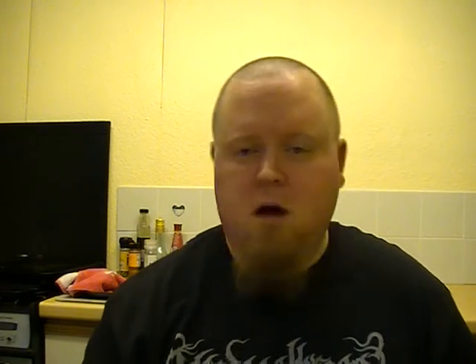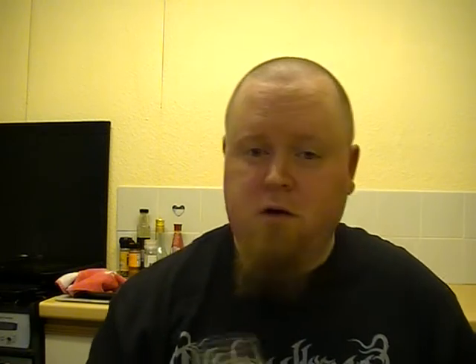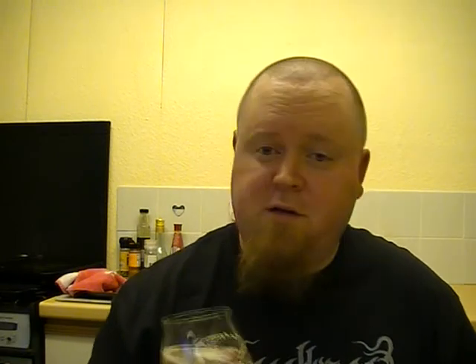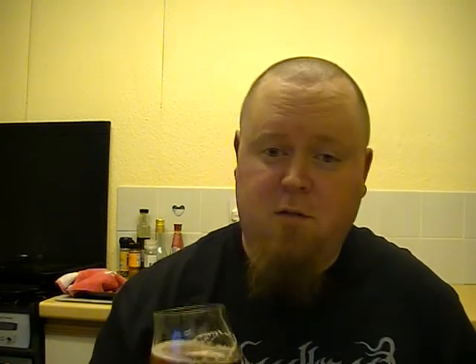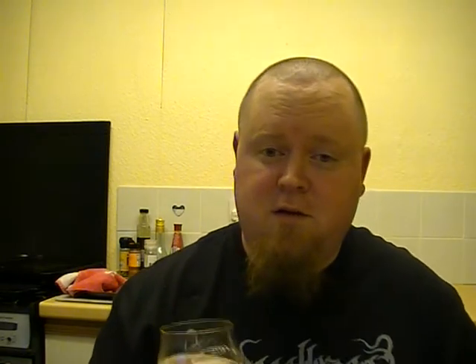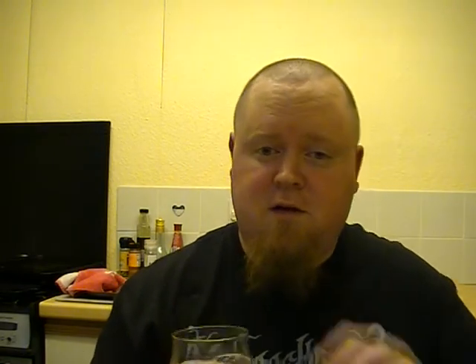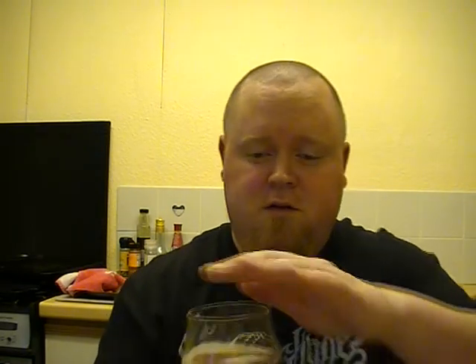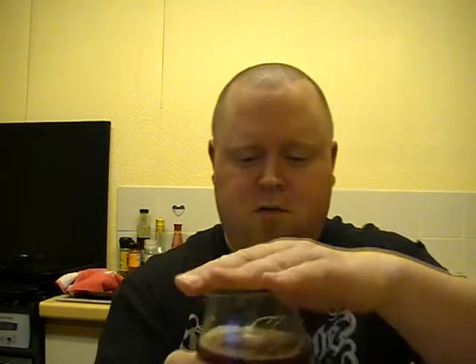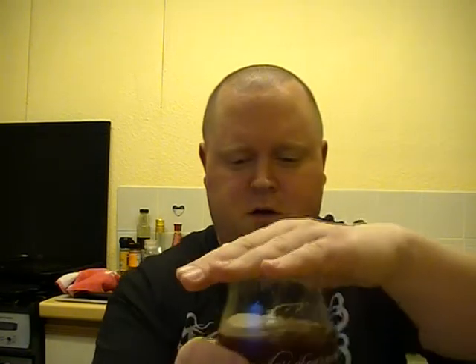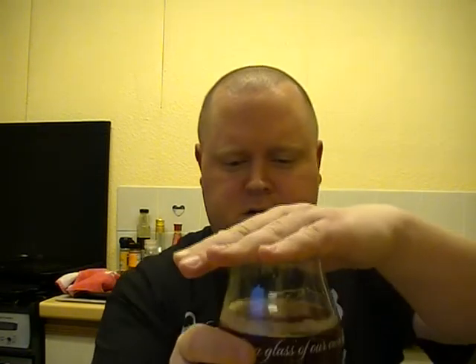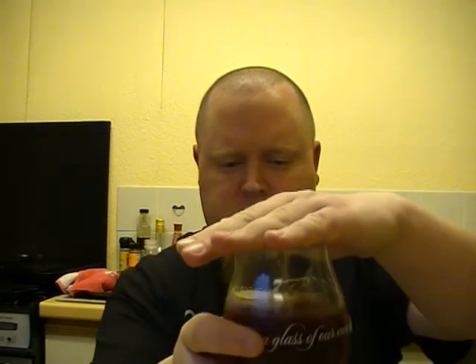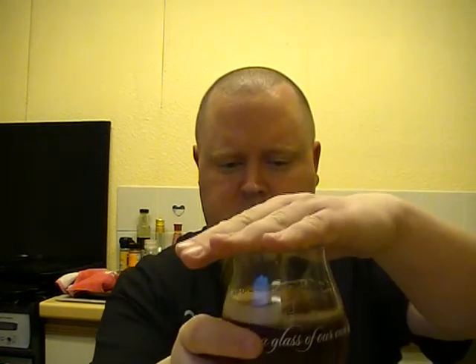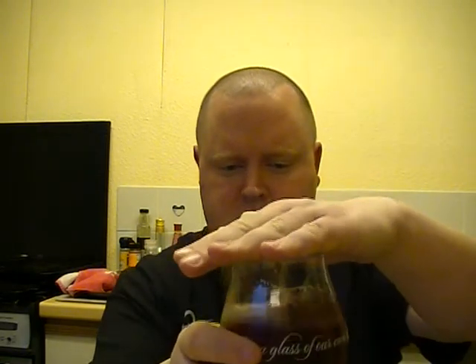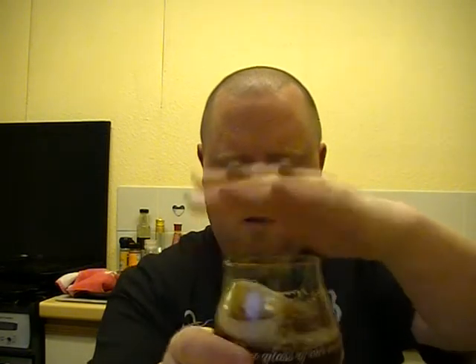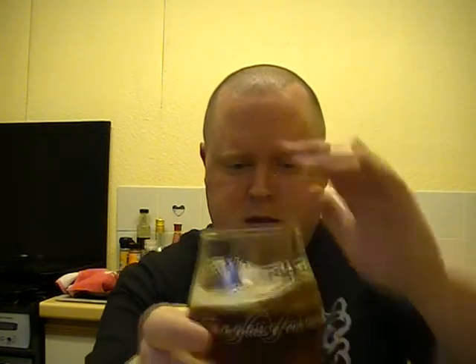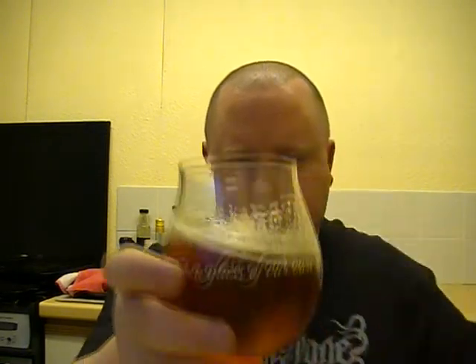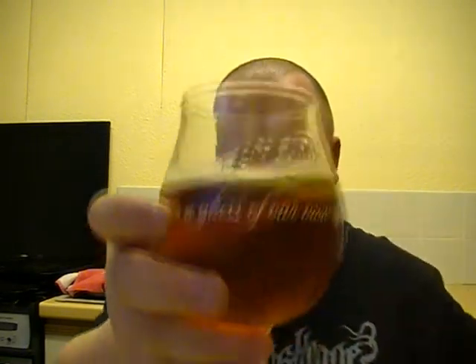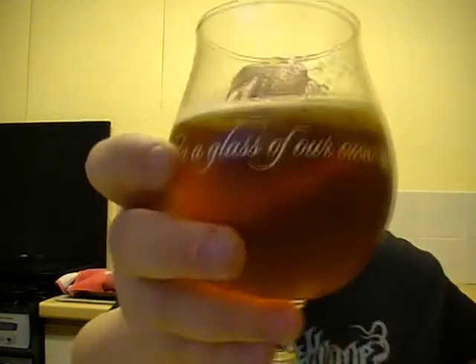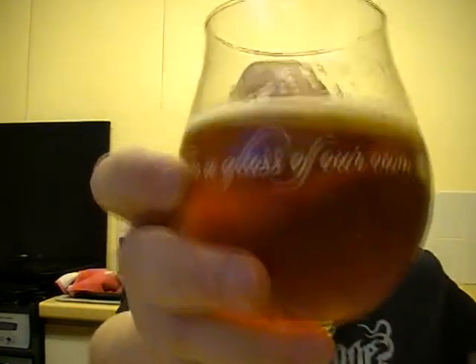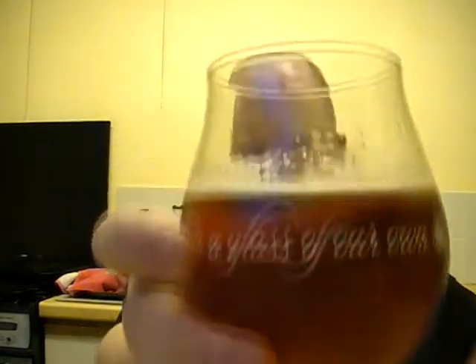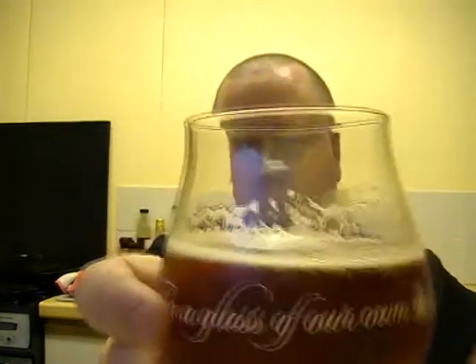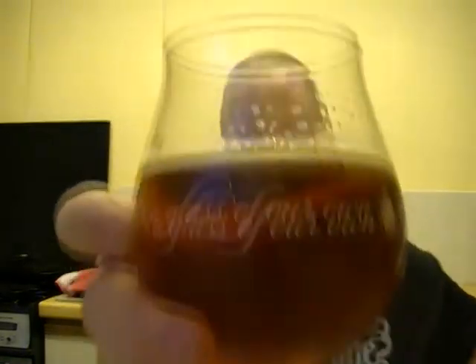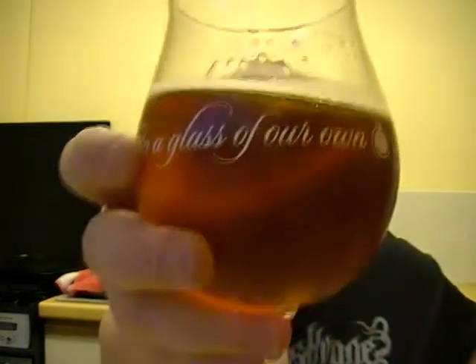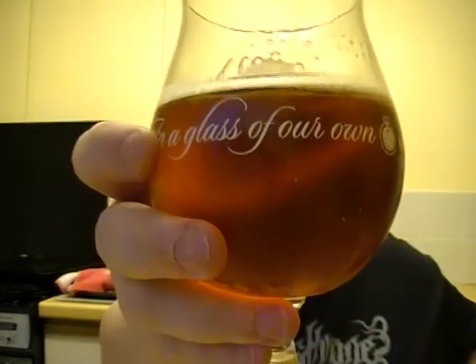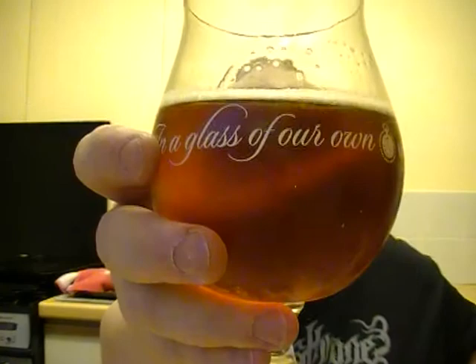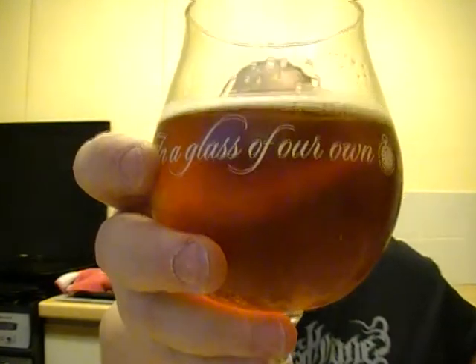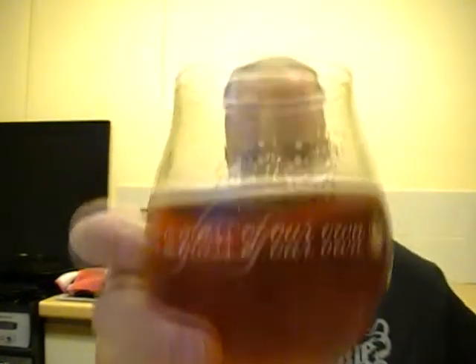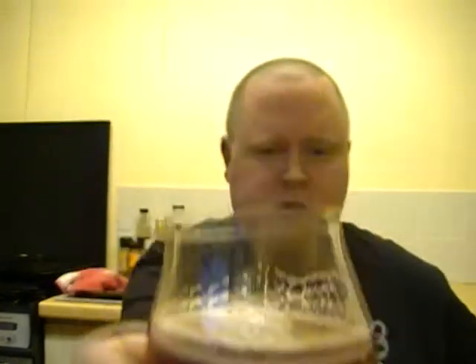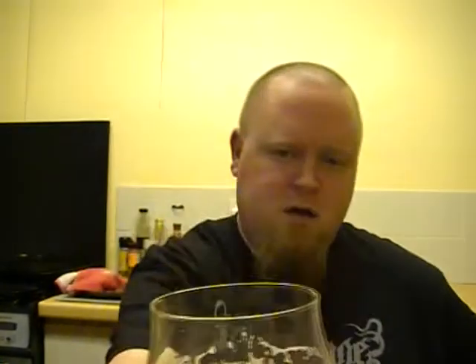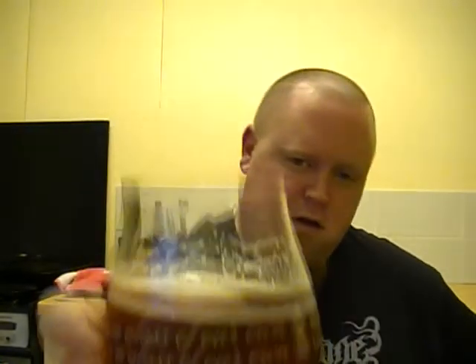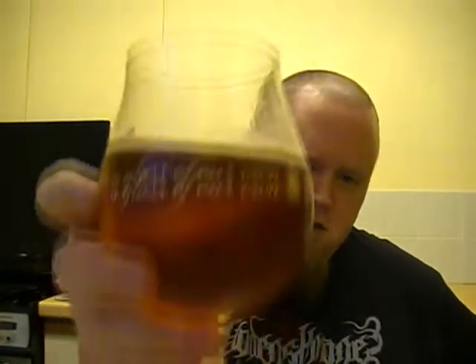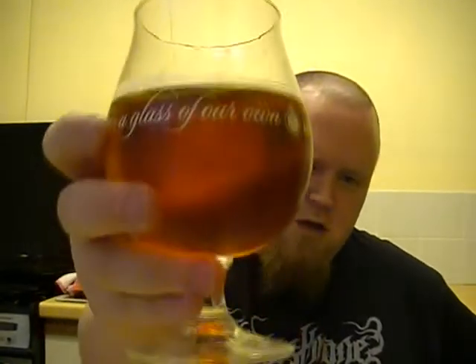I'm gonna have to go and get a taste on this one guys. Johan, thank you very much. Cheers.